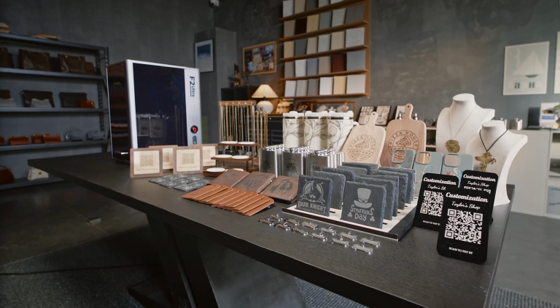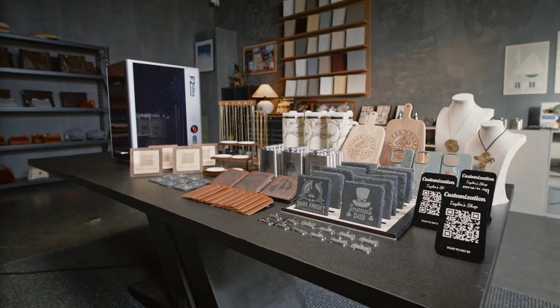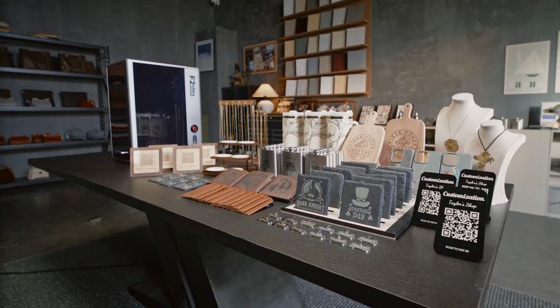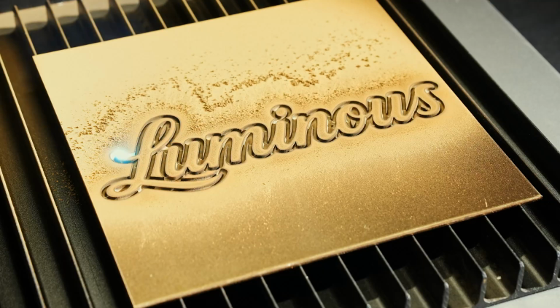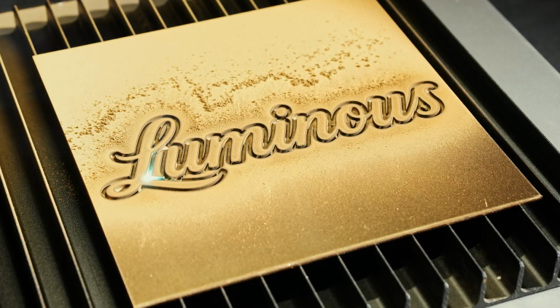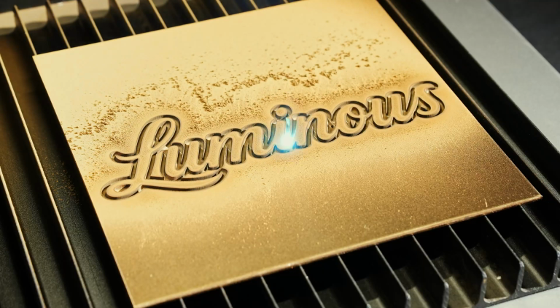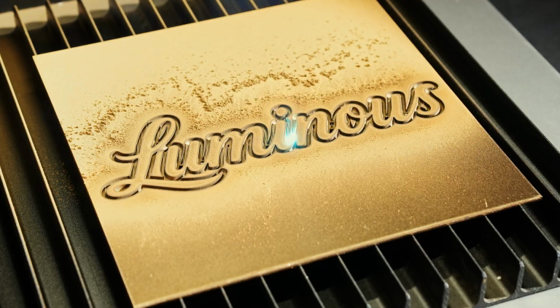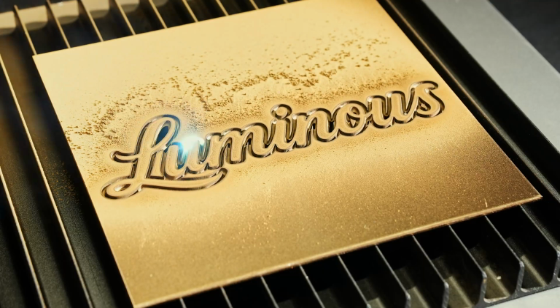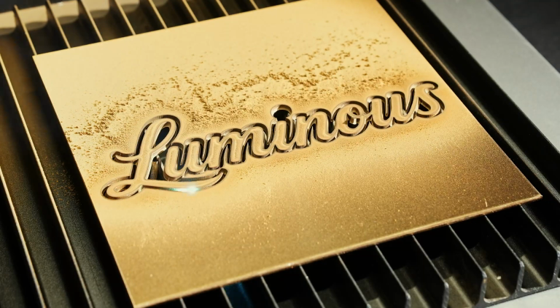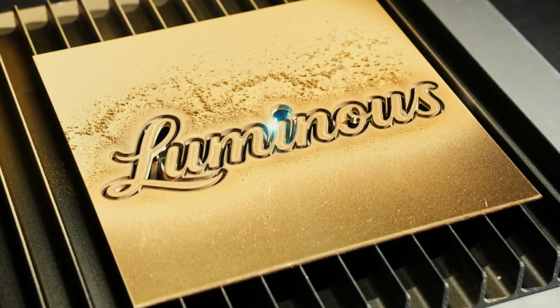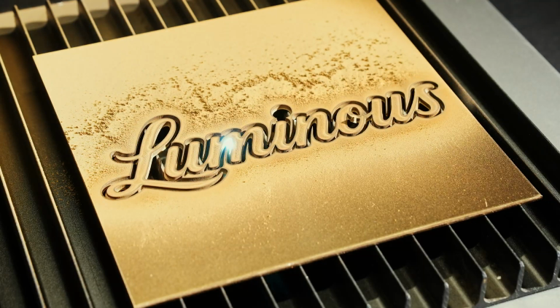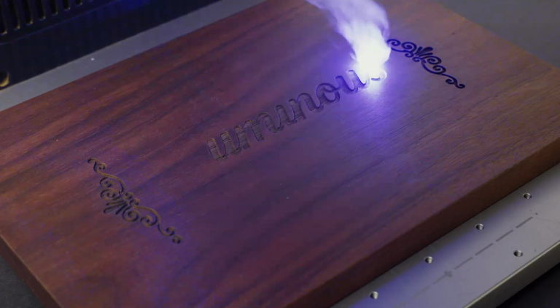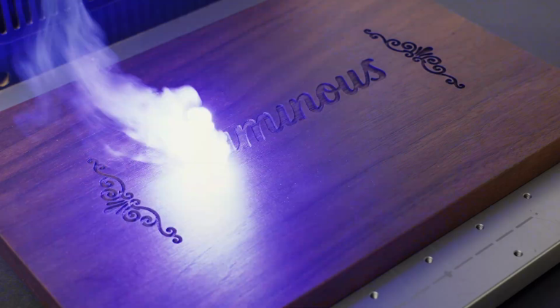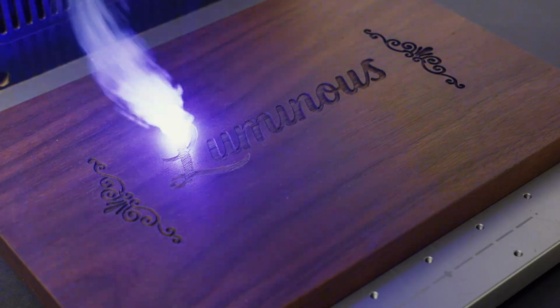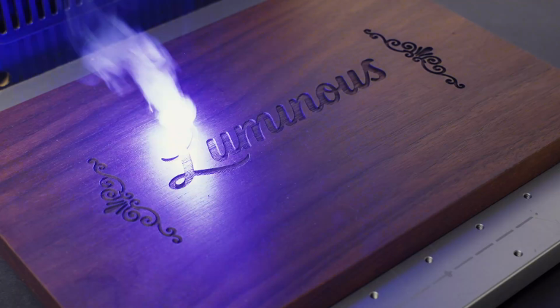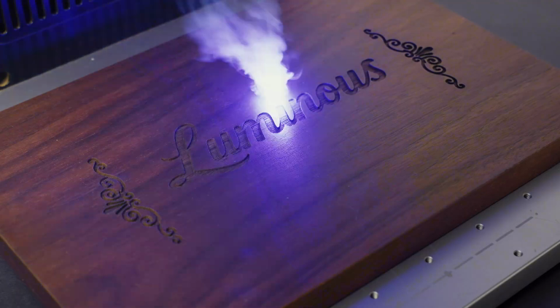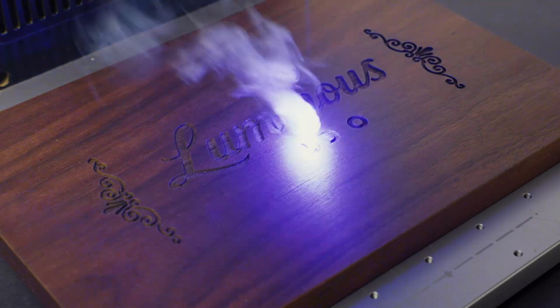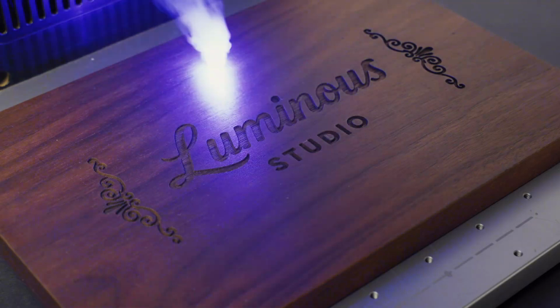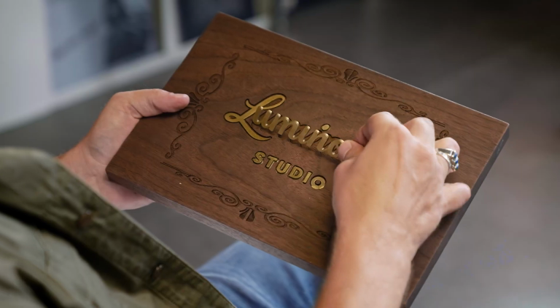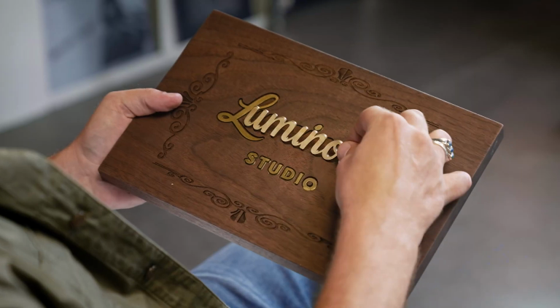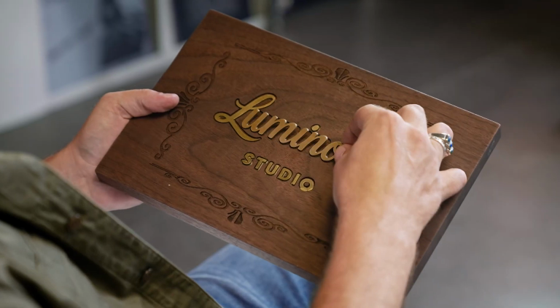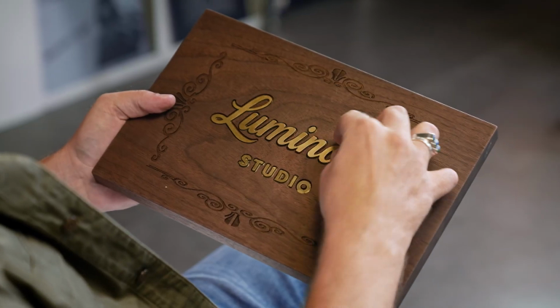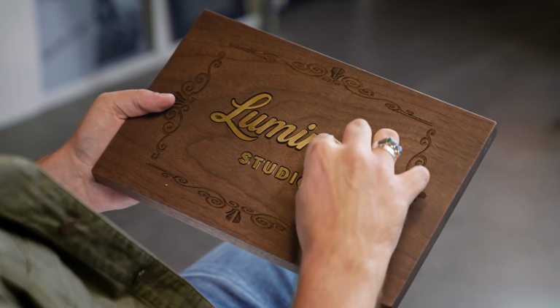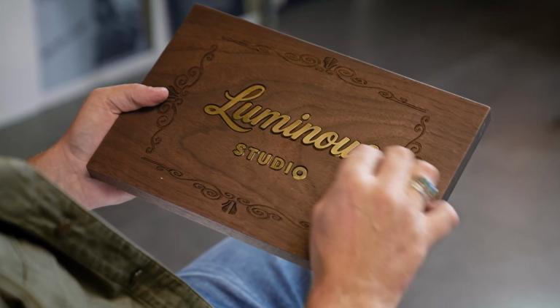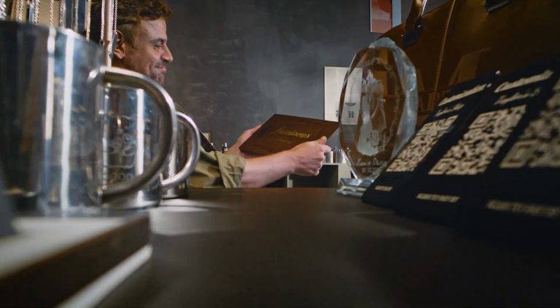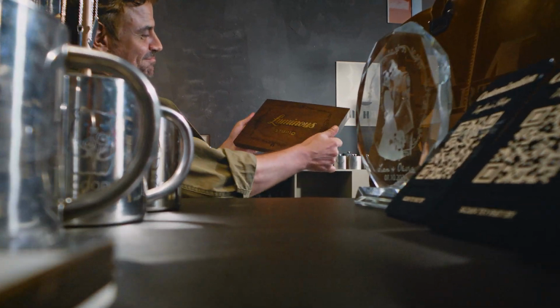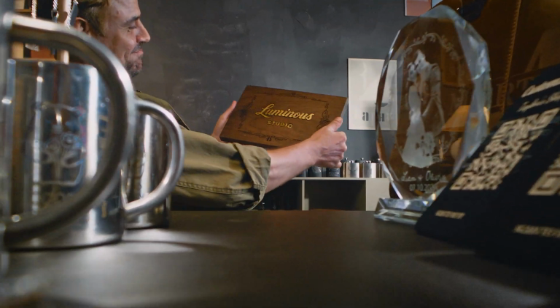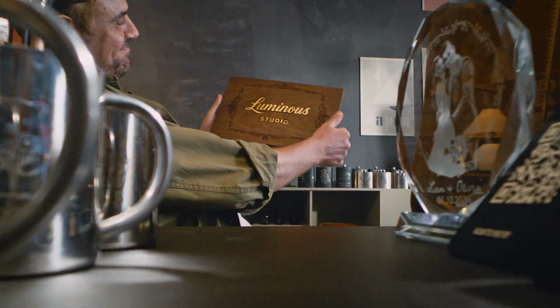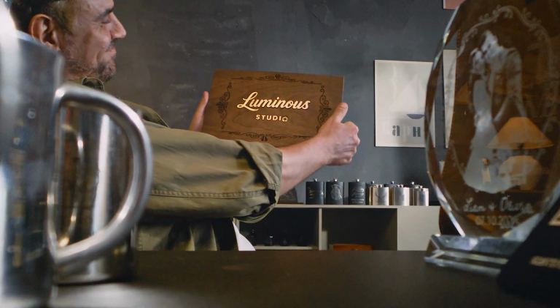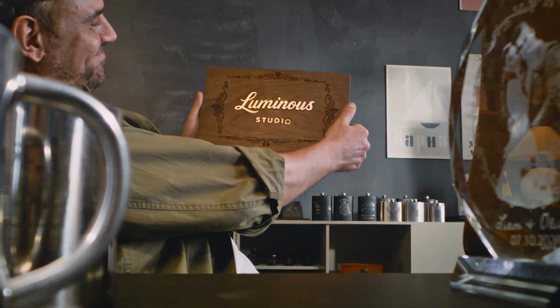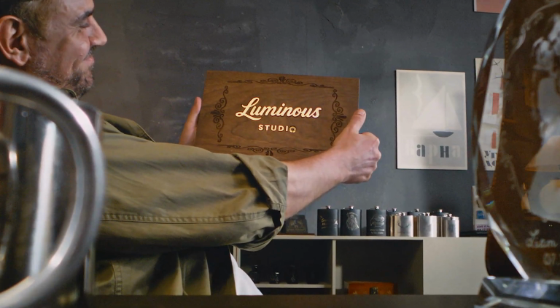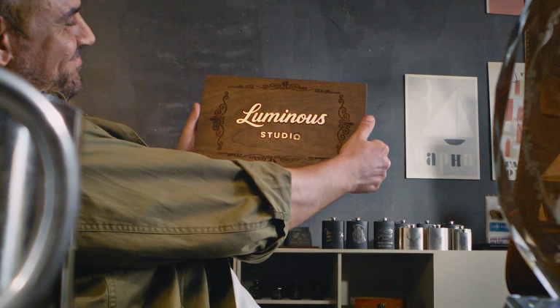It slashes metal and carves deep into wood, all flawlessly unified in one production cycle.